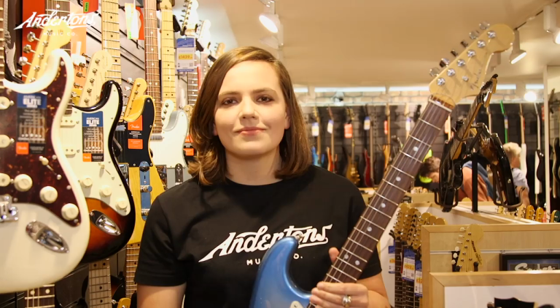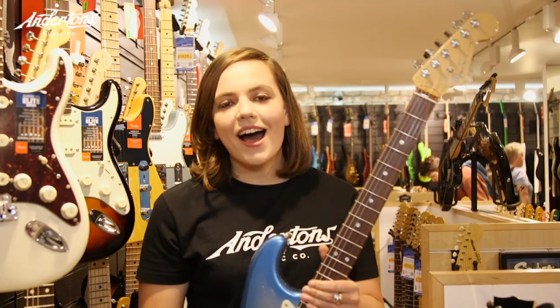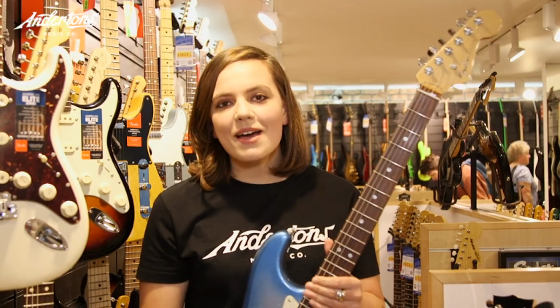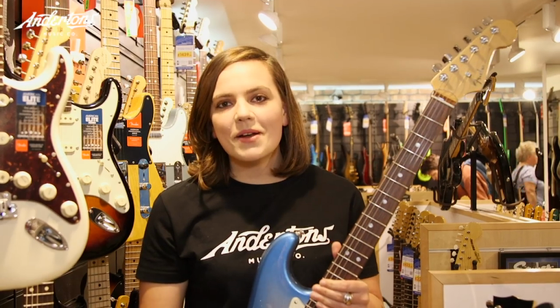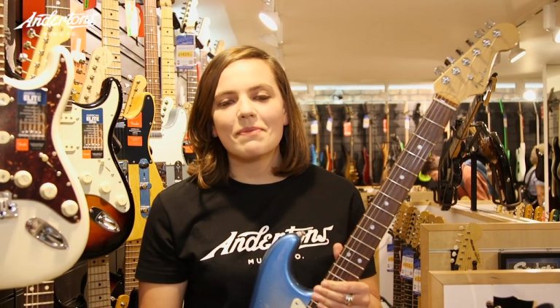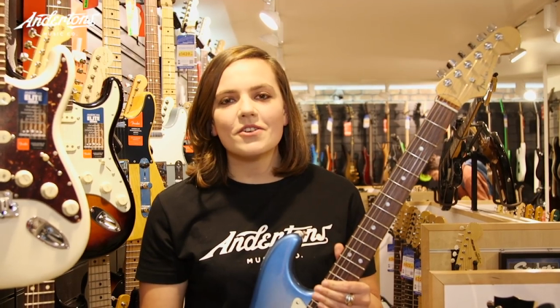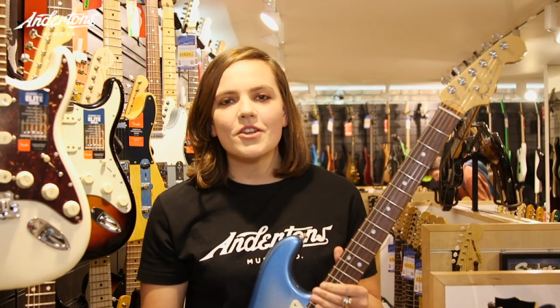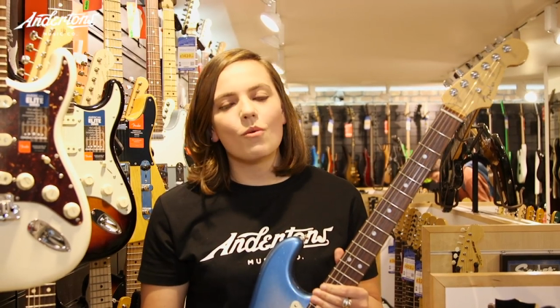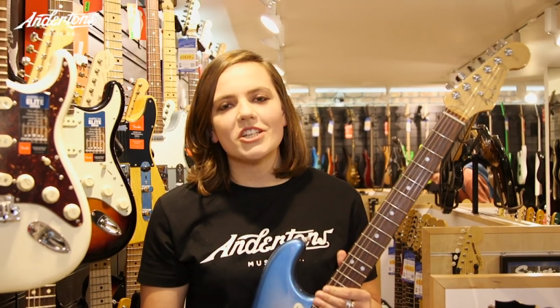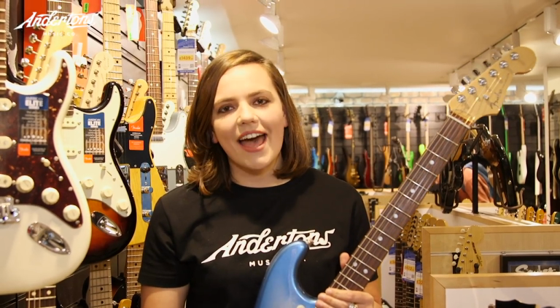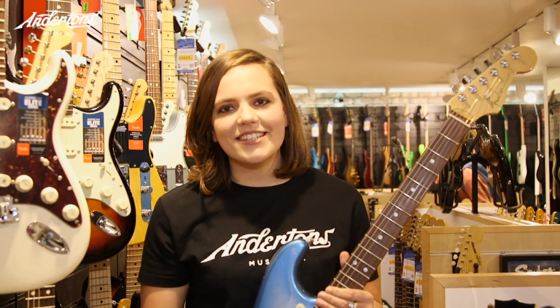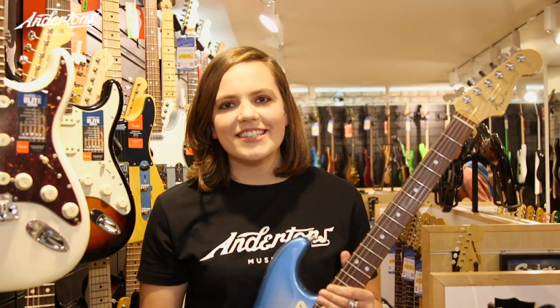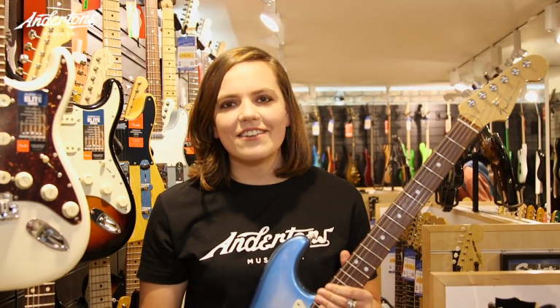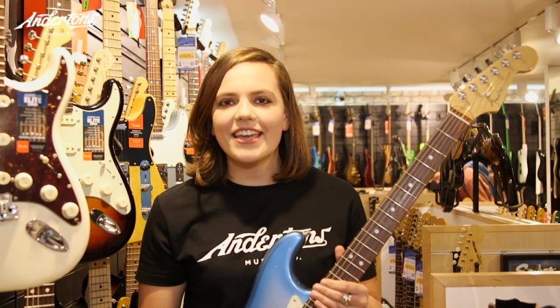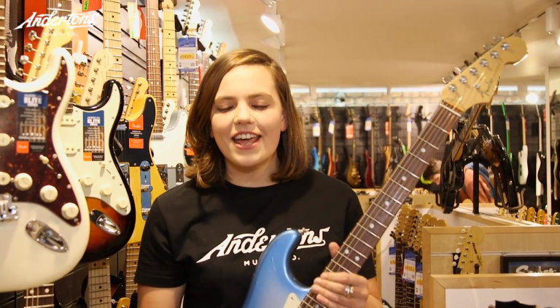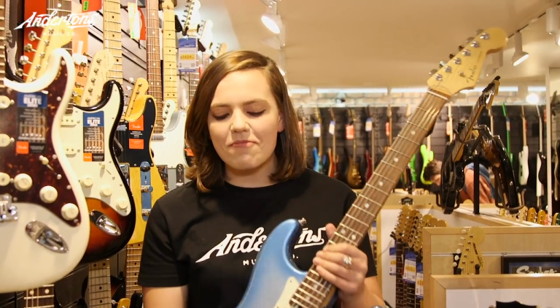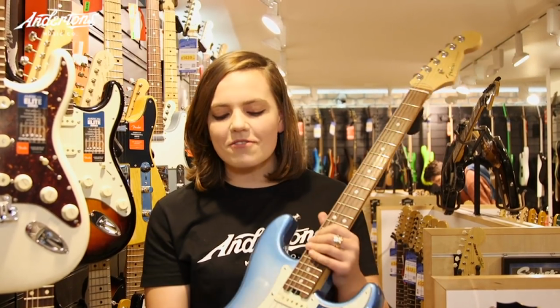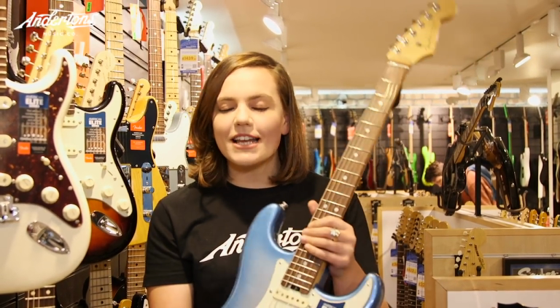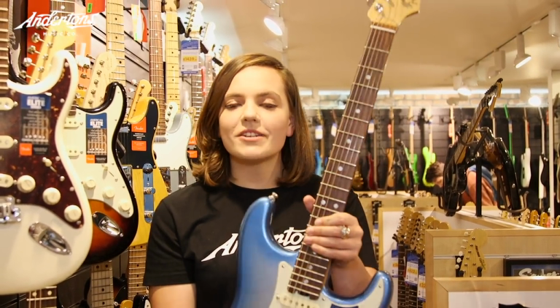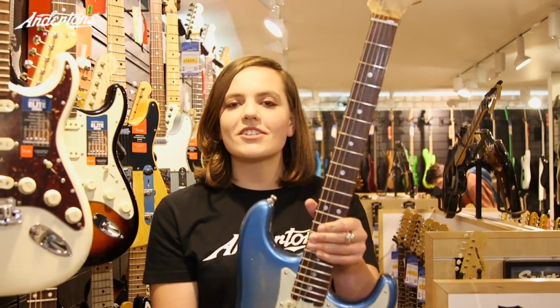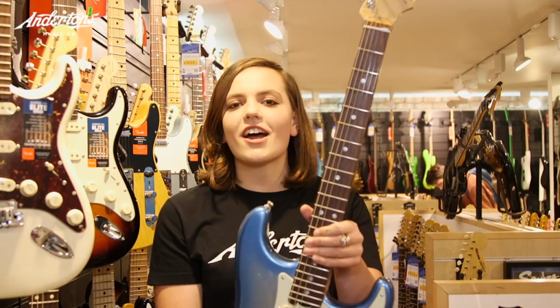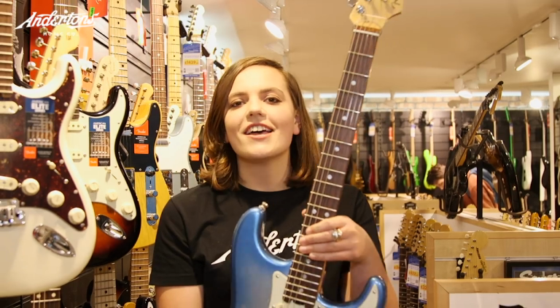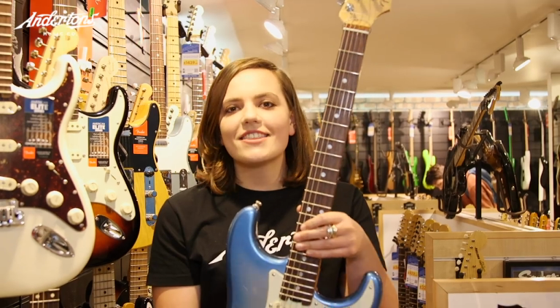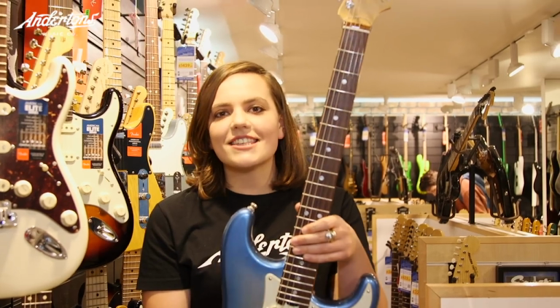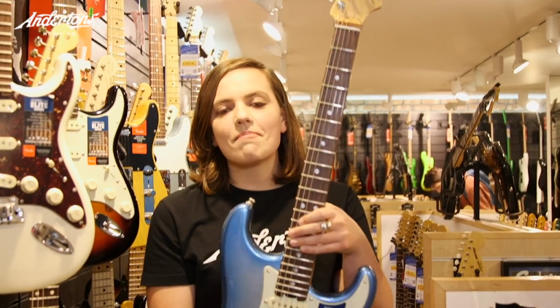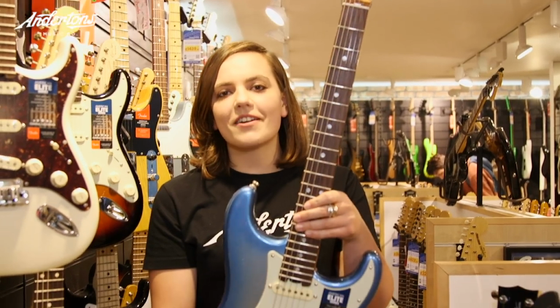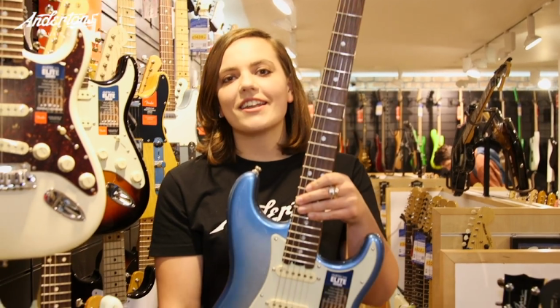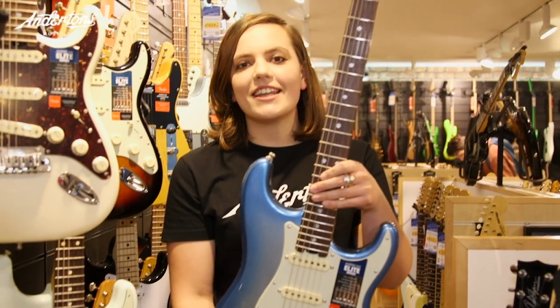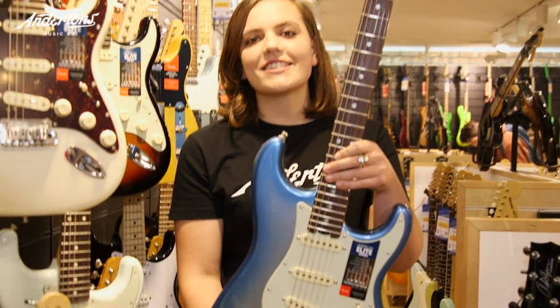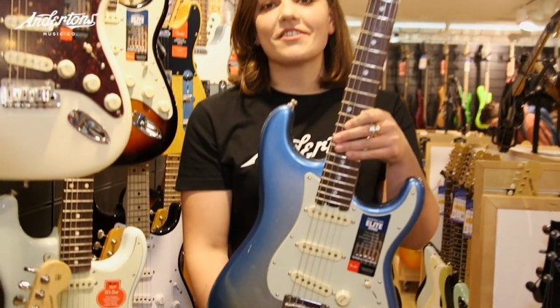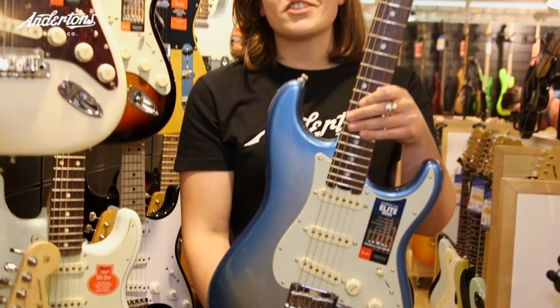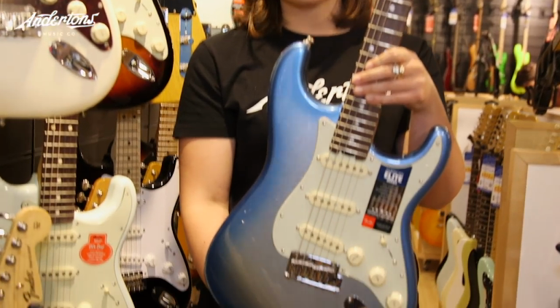Hi, I'm Mary Spender and you are watching Andertons TV. I've been really wanting to try this American Elite Series Strat.